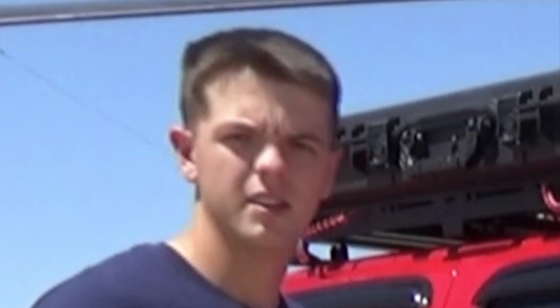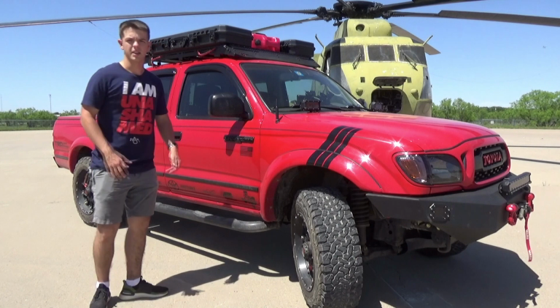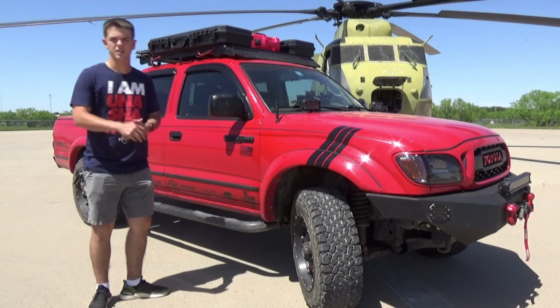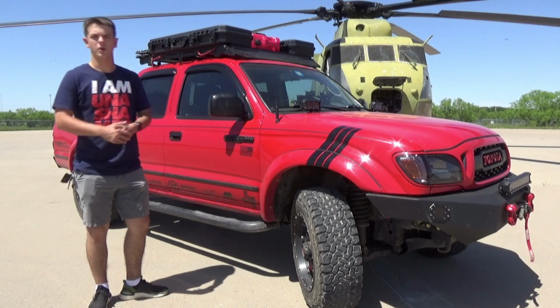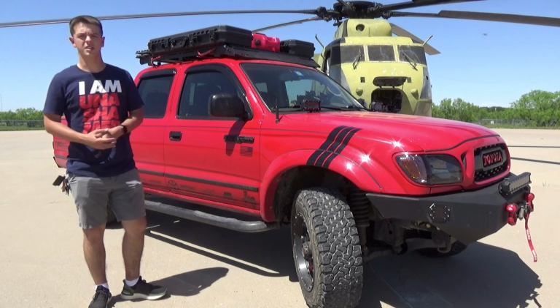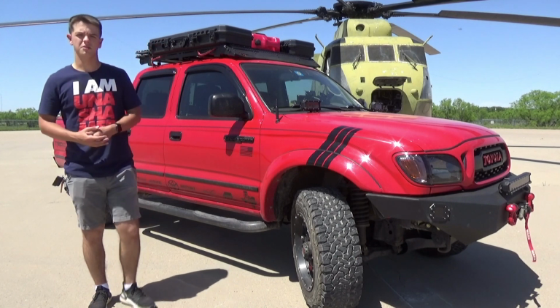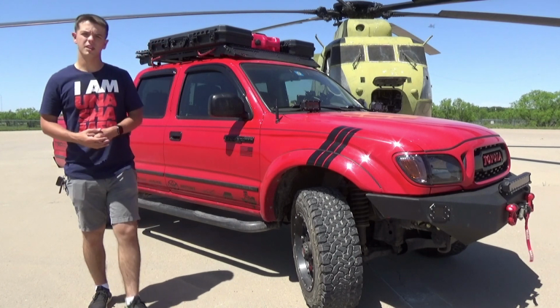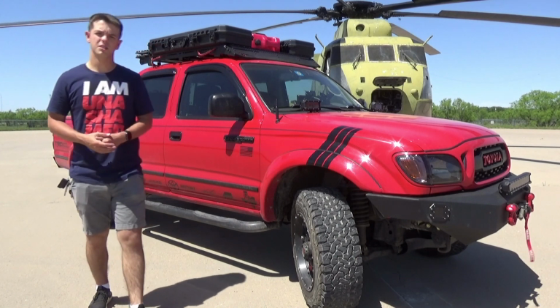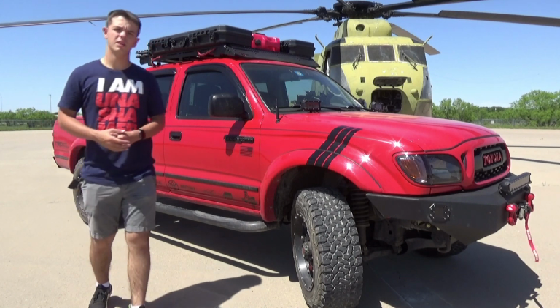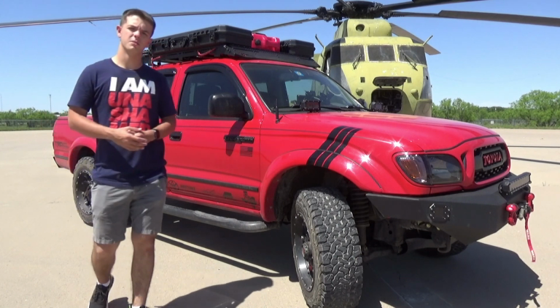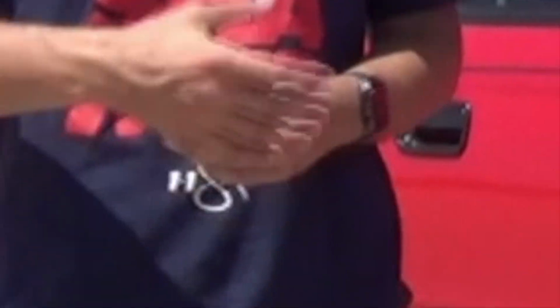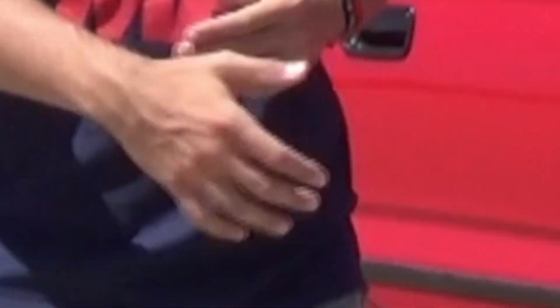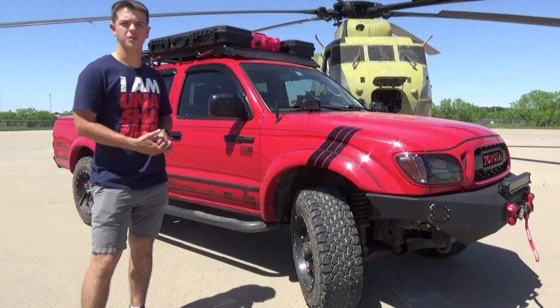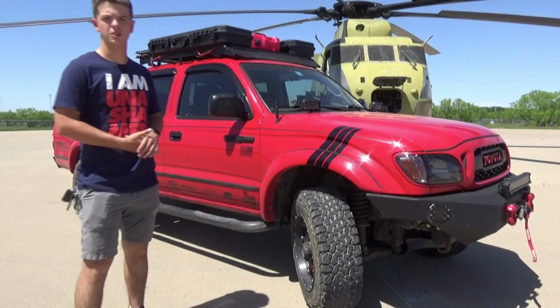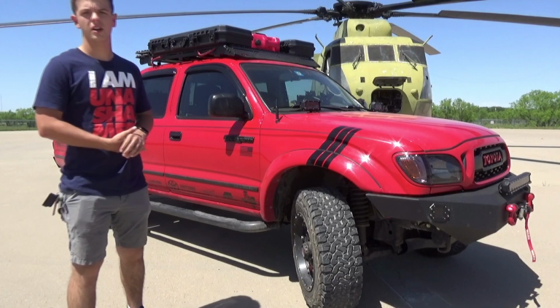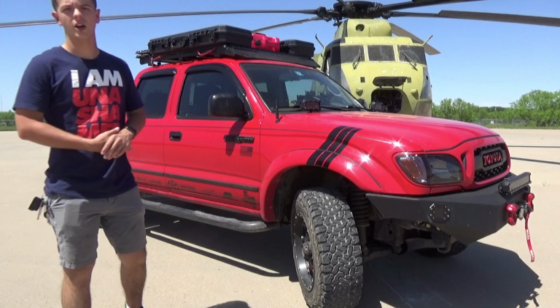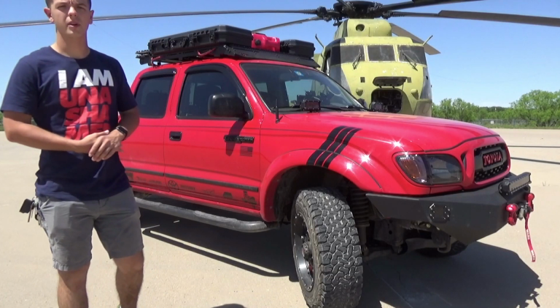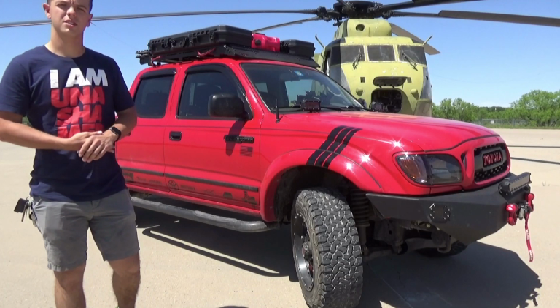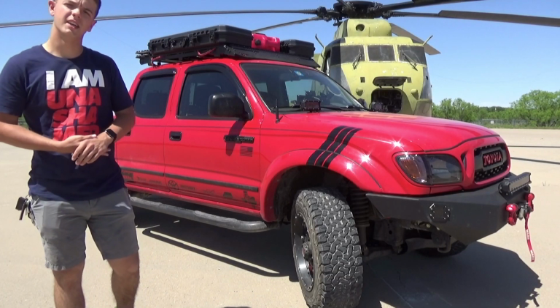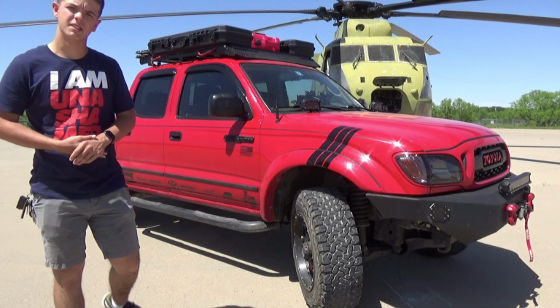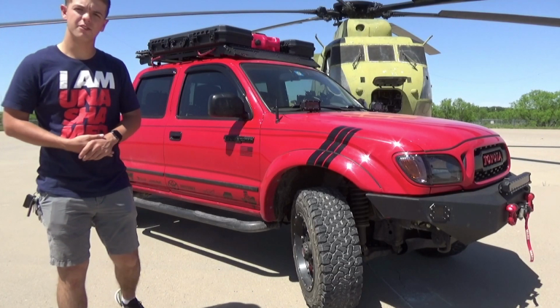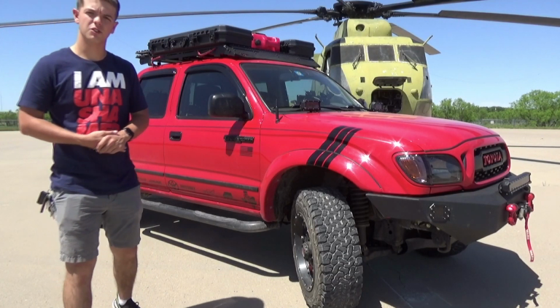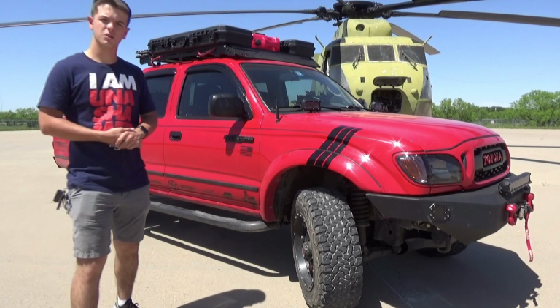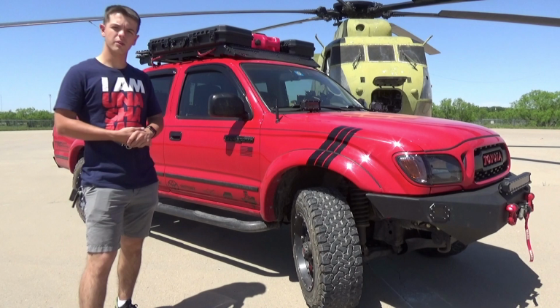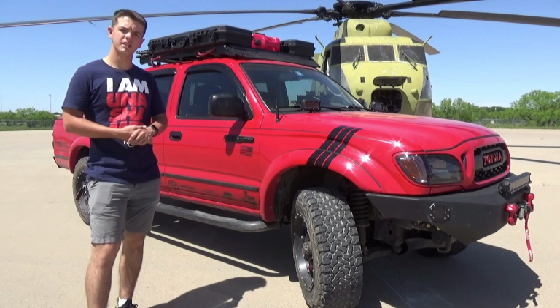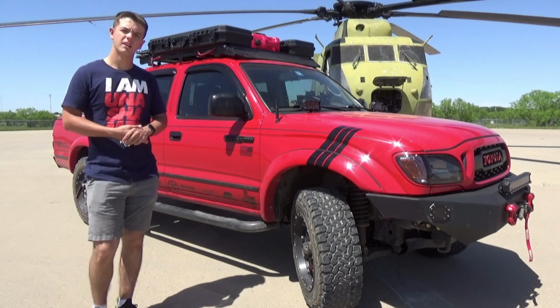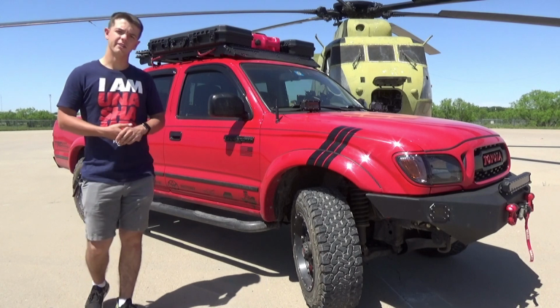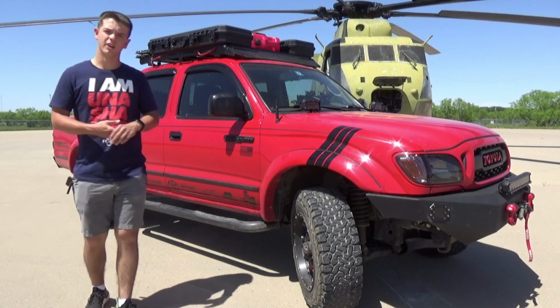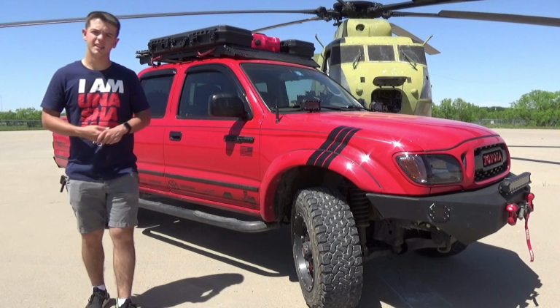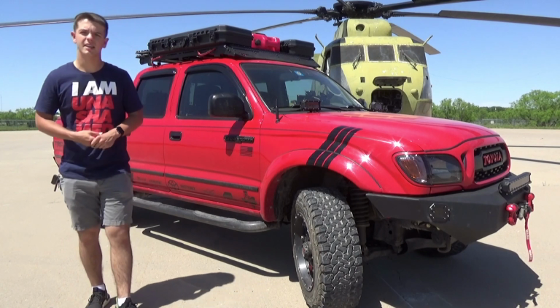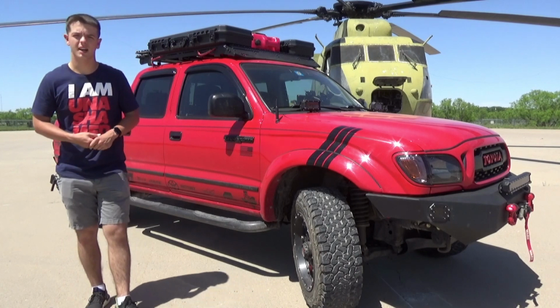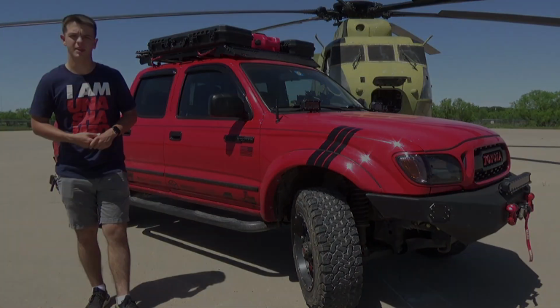Thank you guys for watching this video. This video has been long overdue. I hope you all are staying safe during this quarantine. Have a great day. God bless.